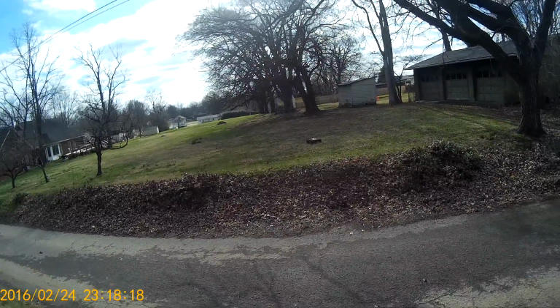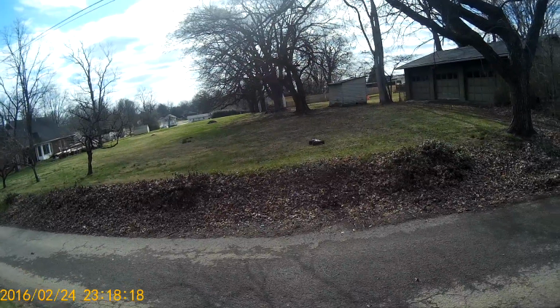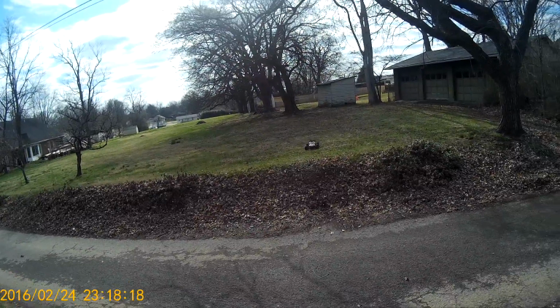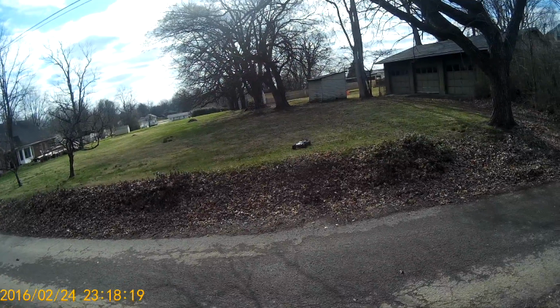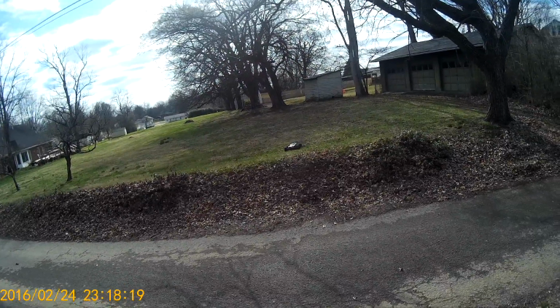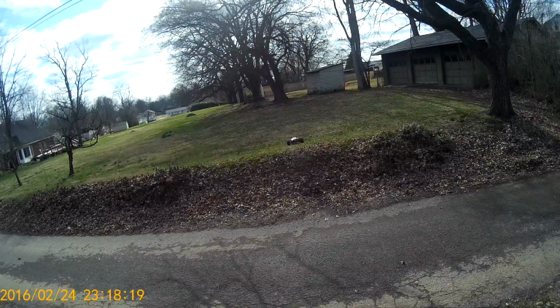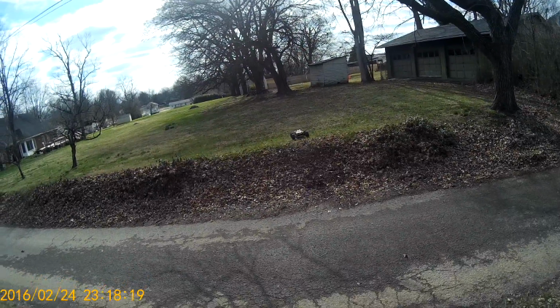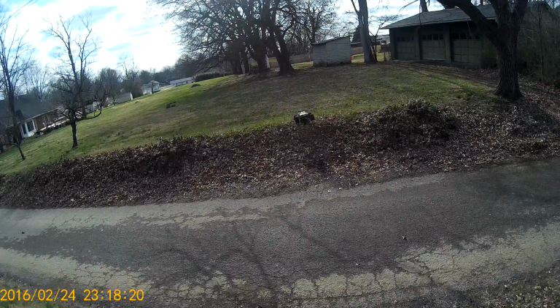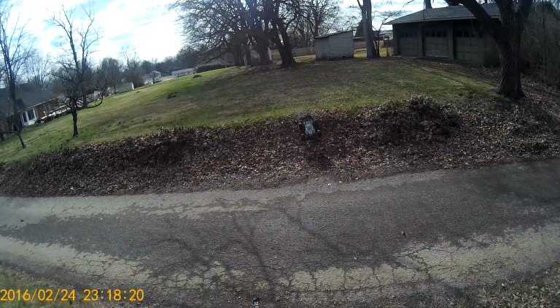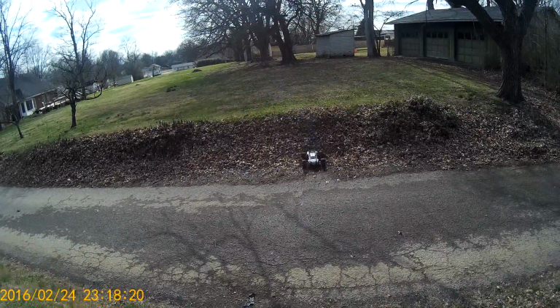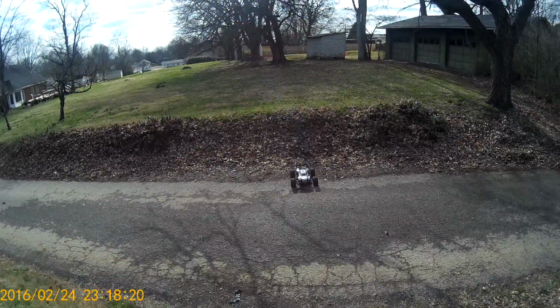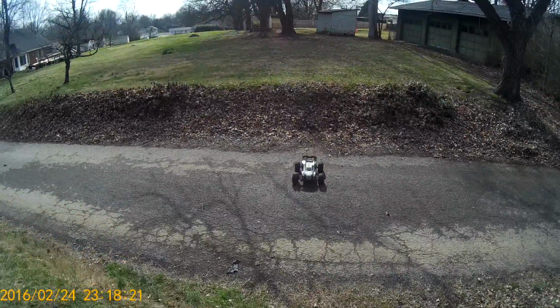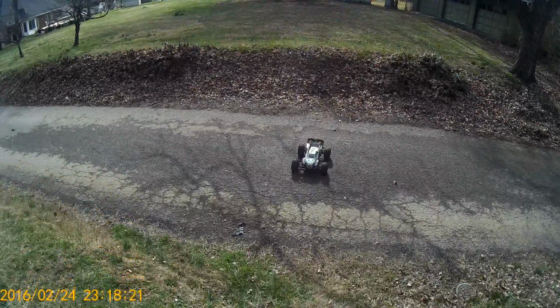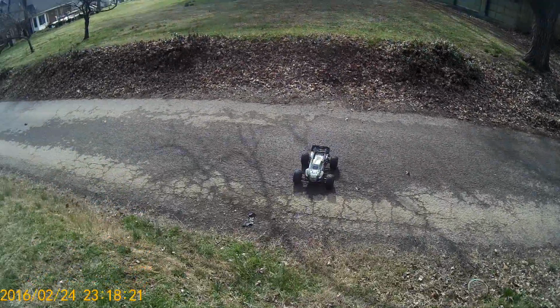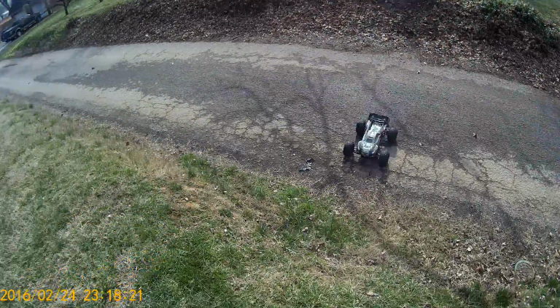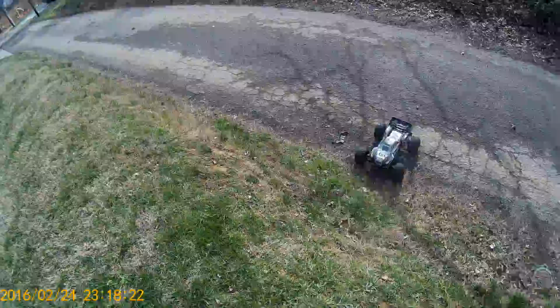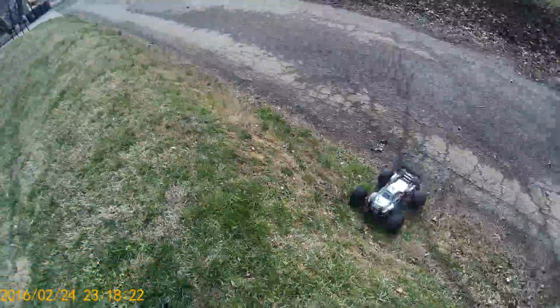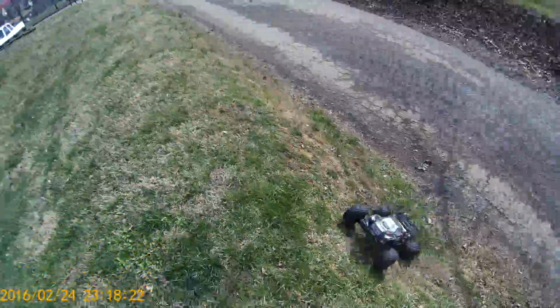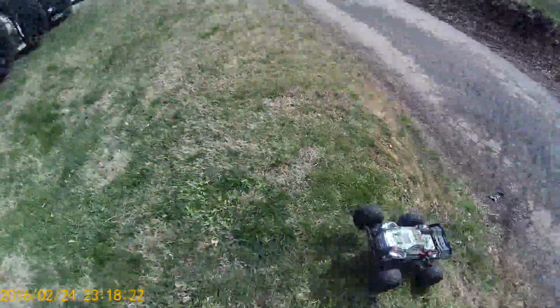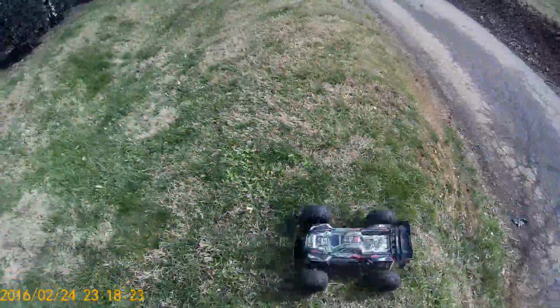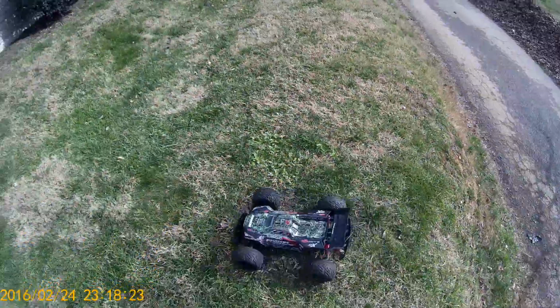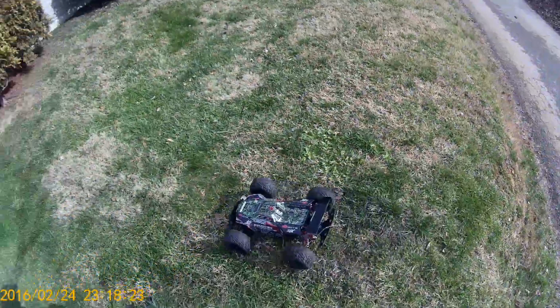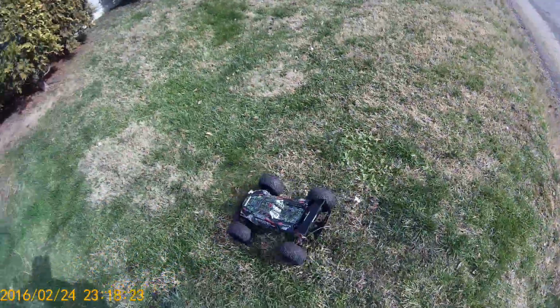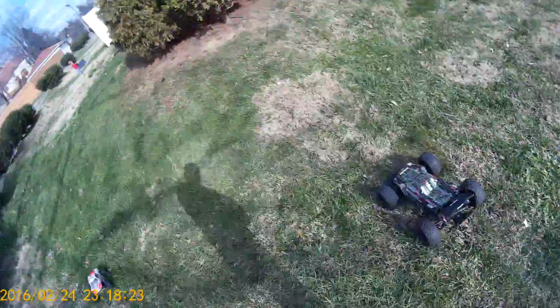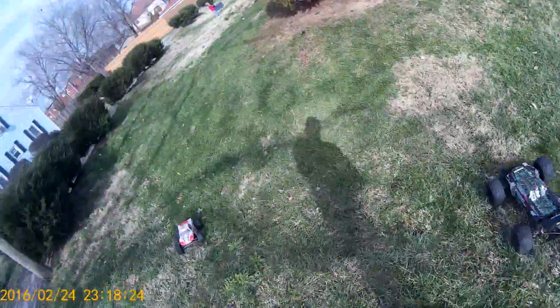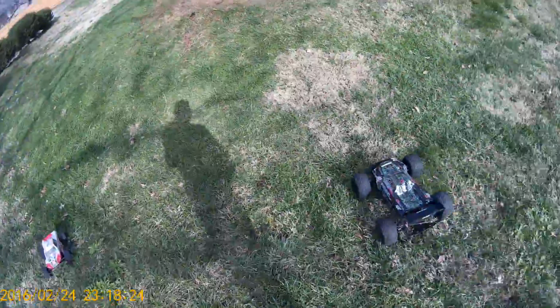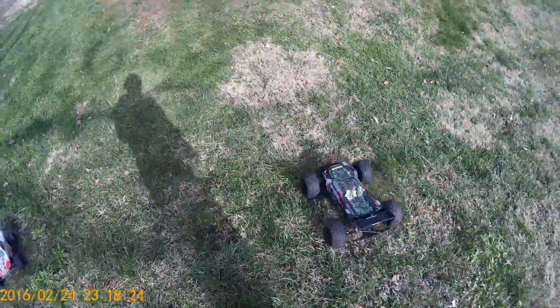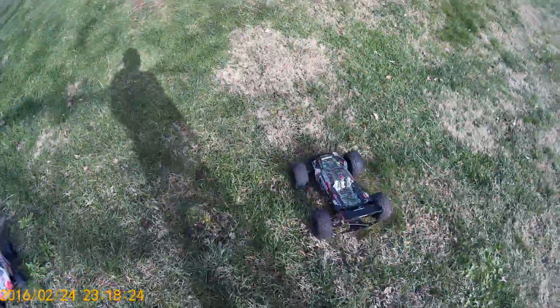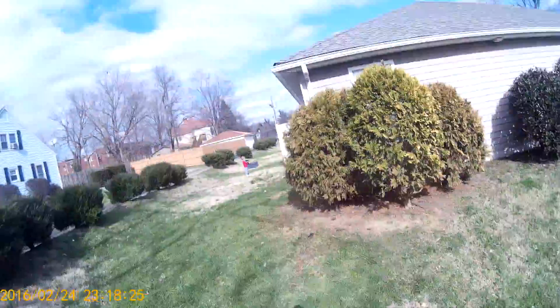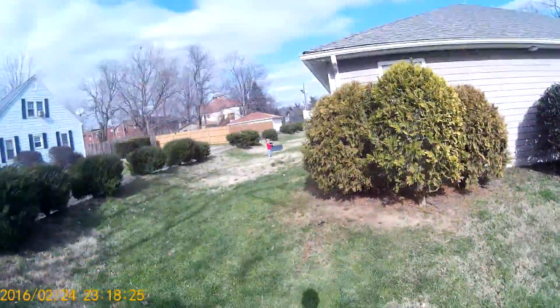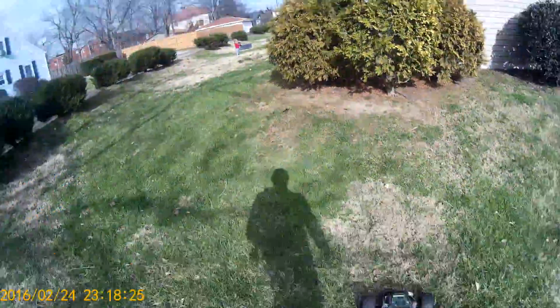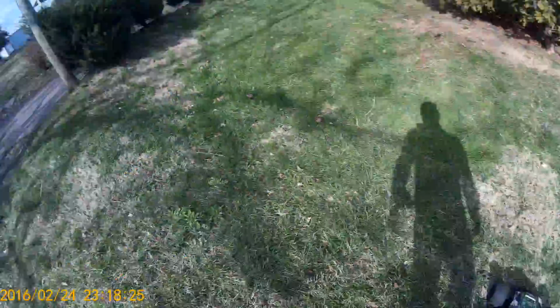I'm just doing gentle jumps. I did order a Dusty Motors body cover - I'm kind of curious about it.